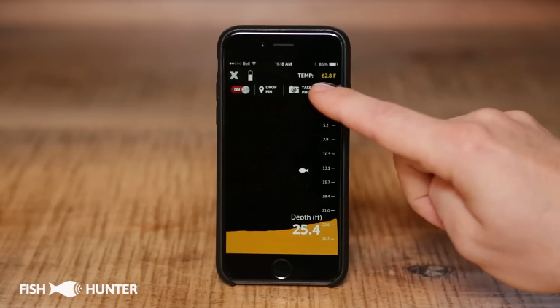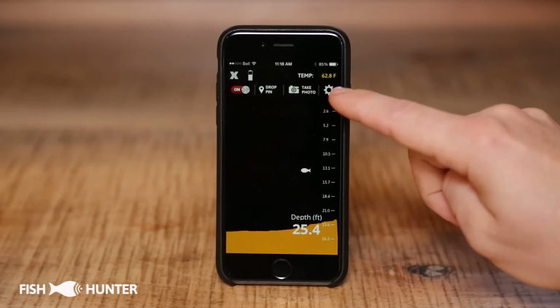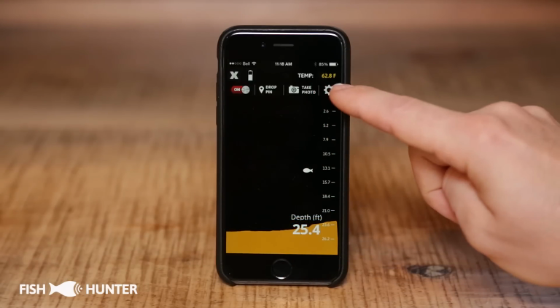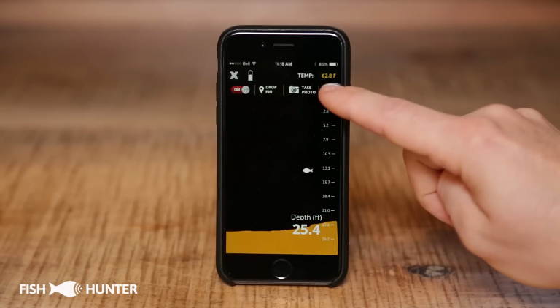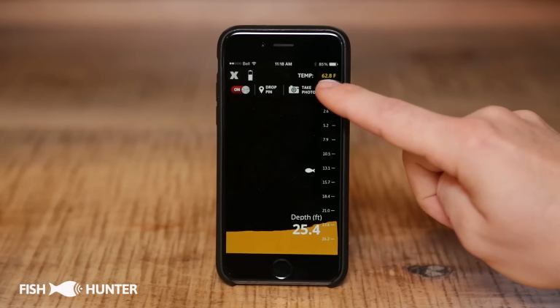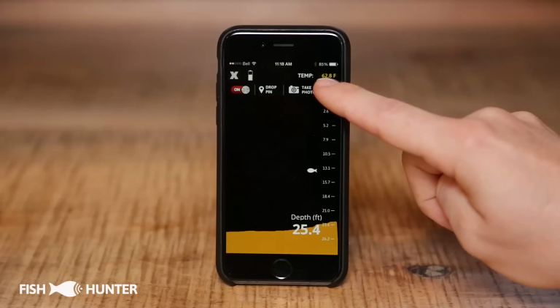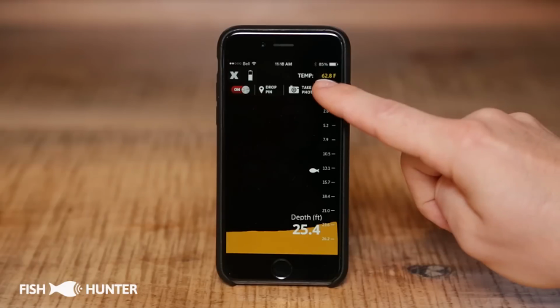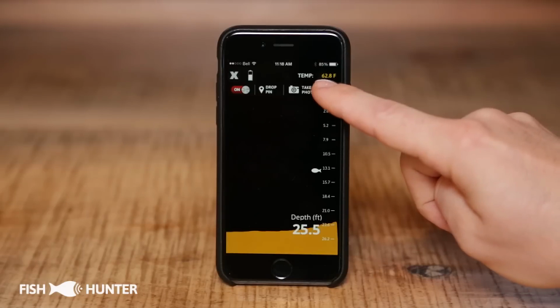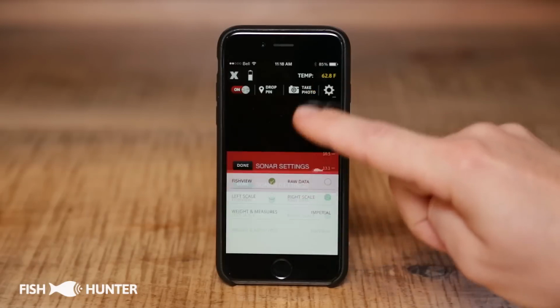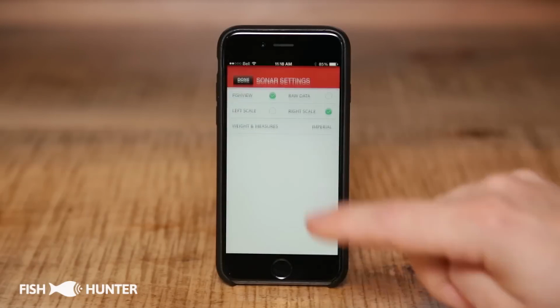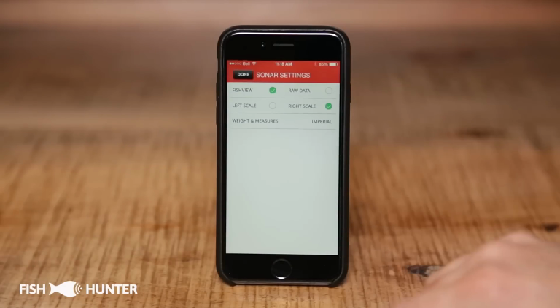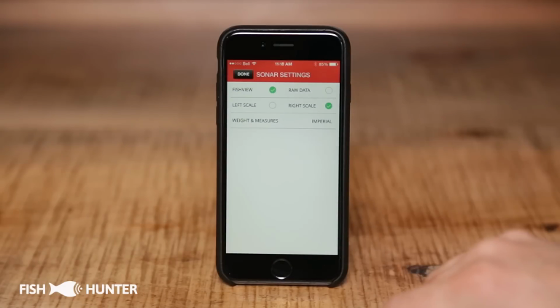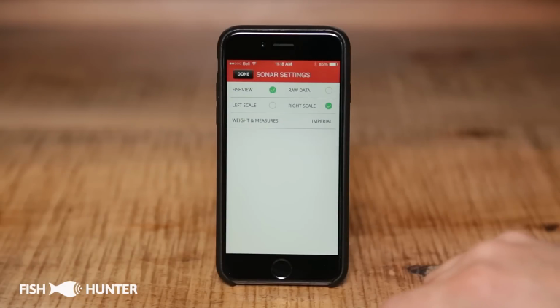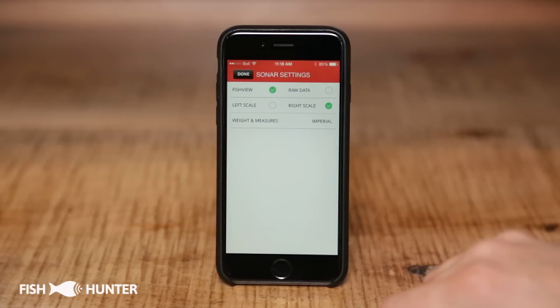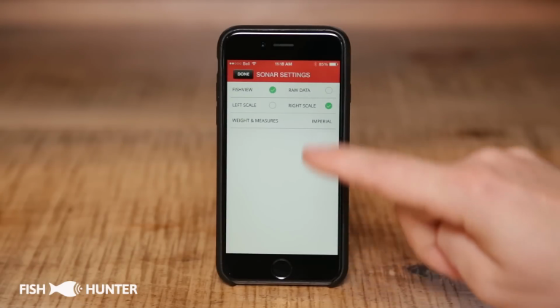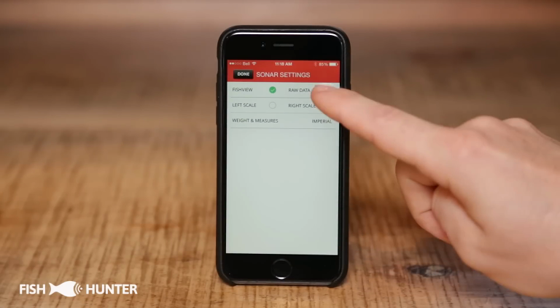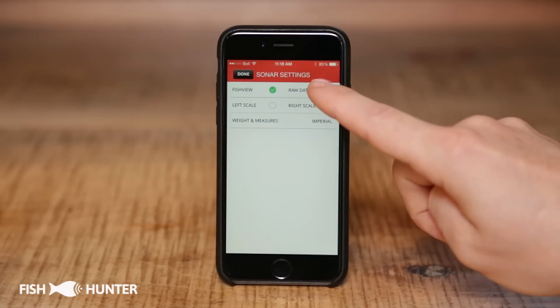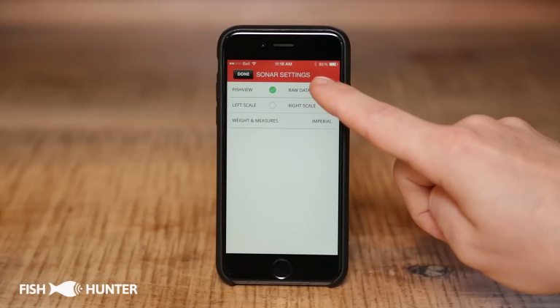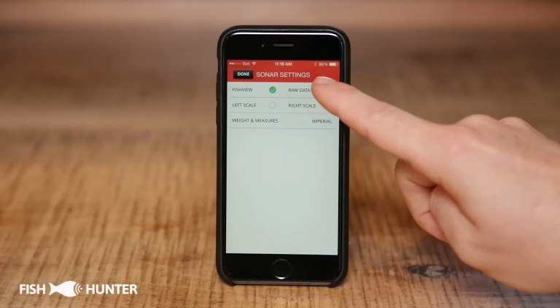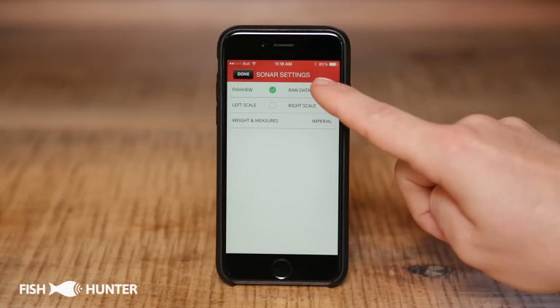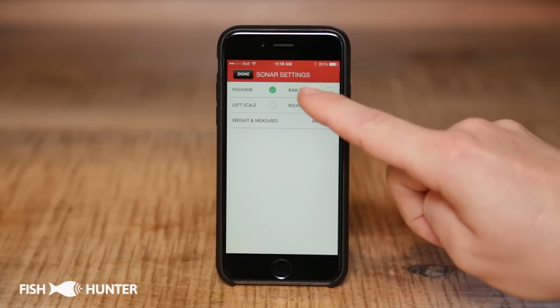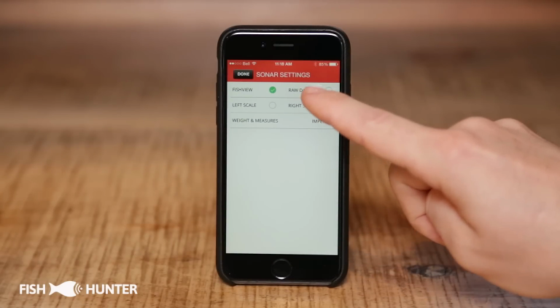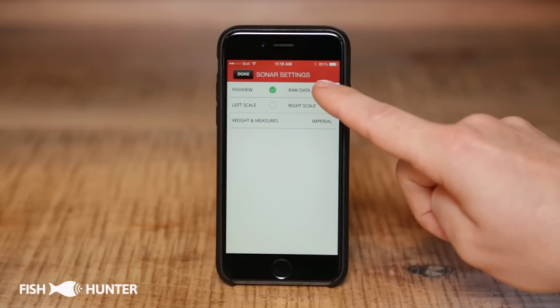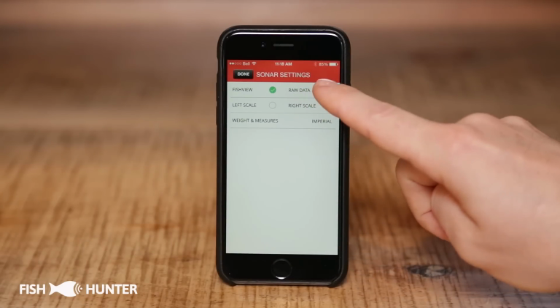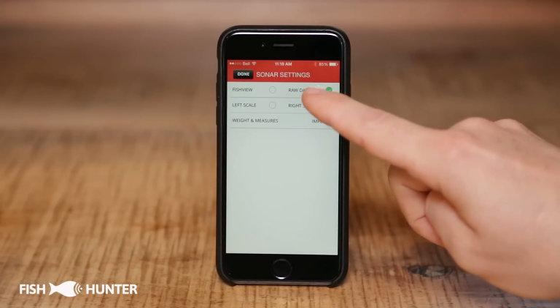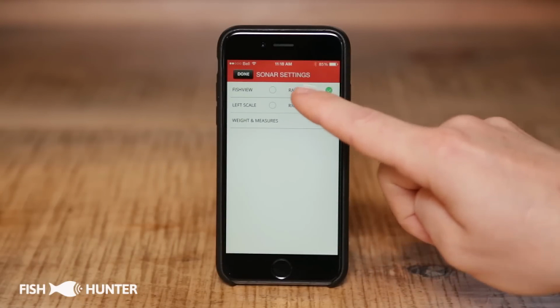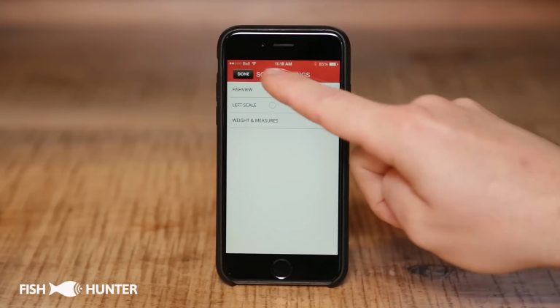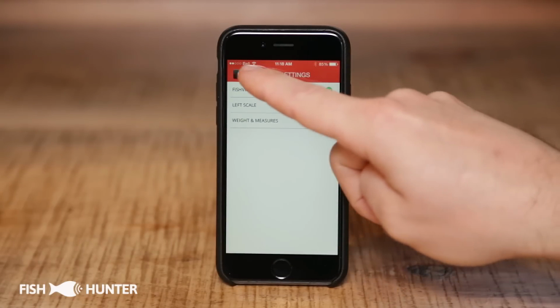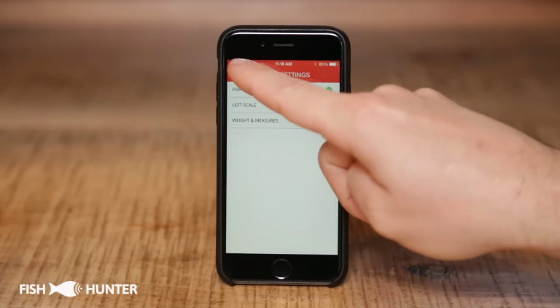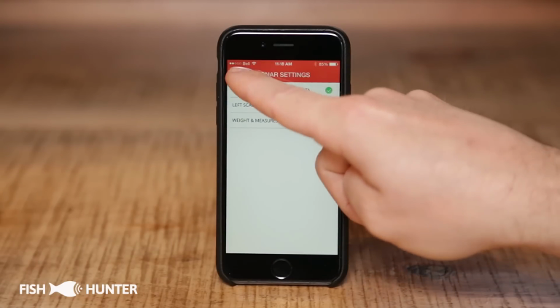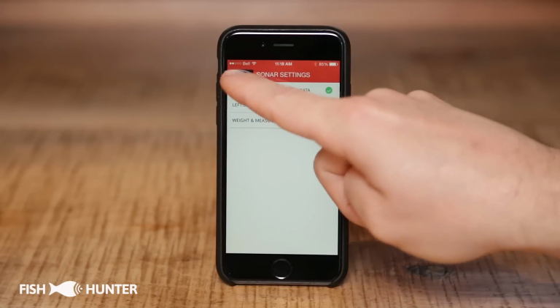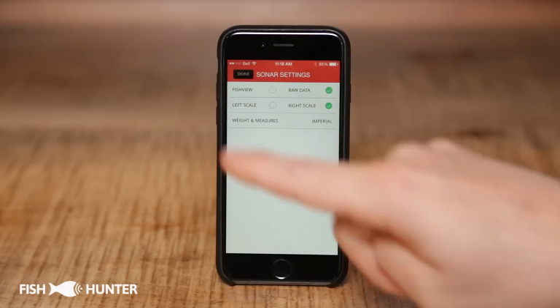Let's go back to raw data mode. We'll click on raw data mode and click done.